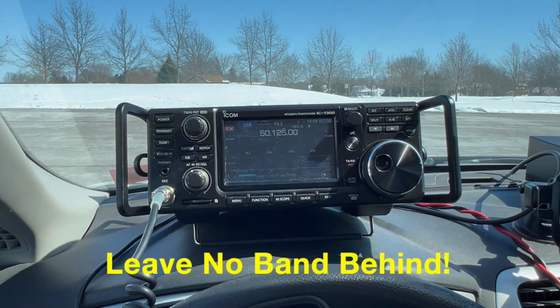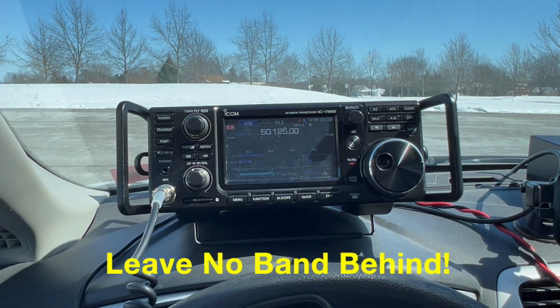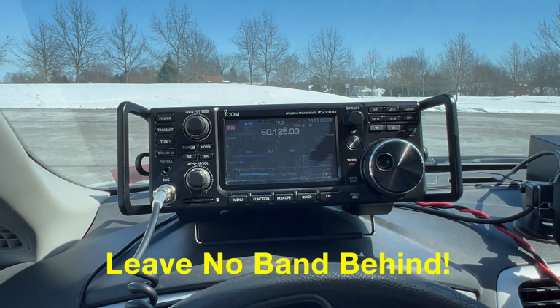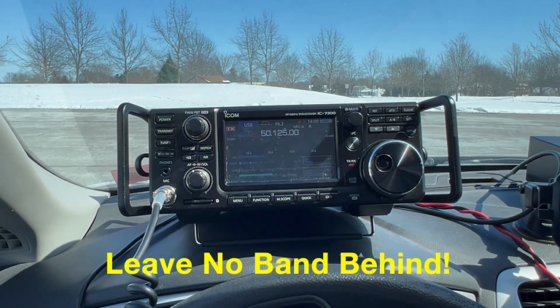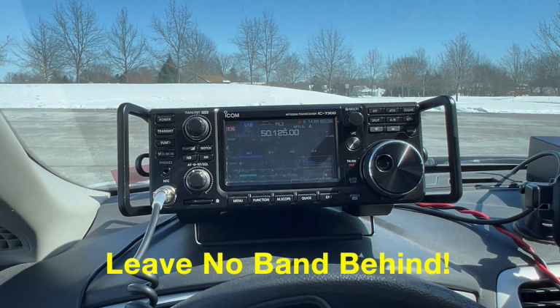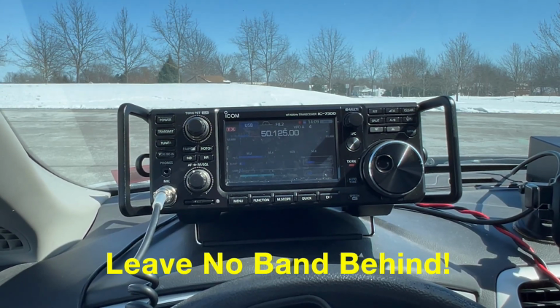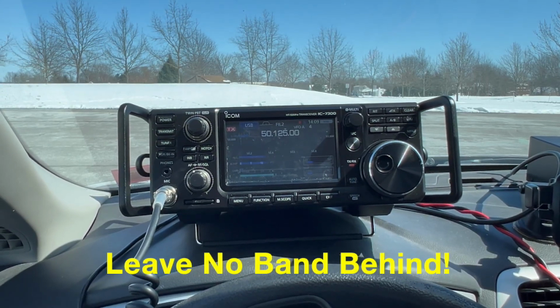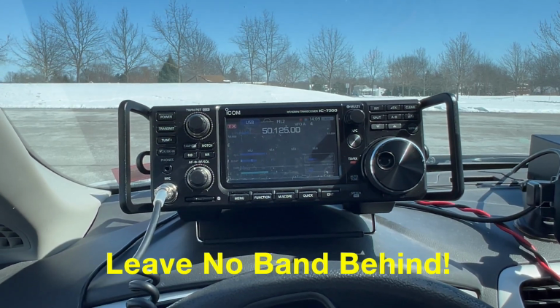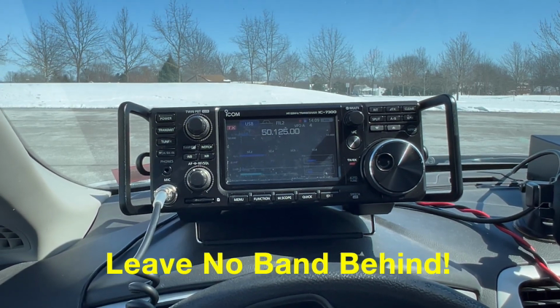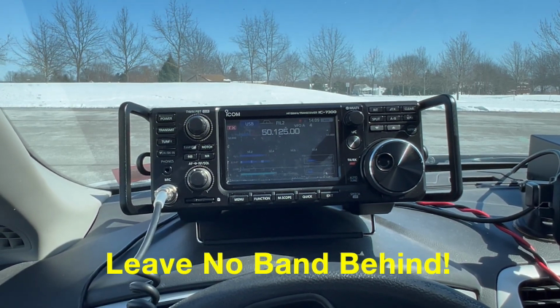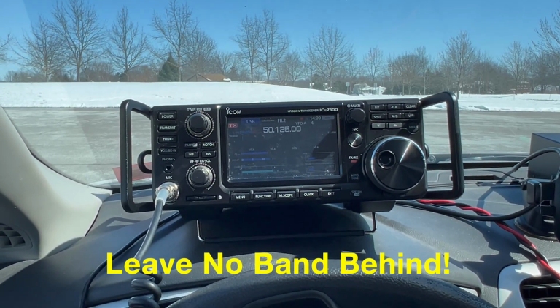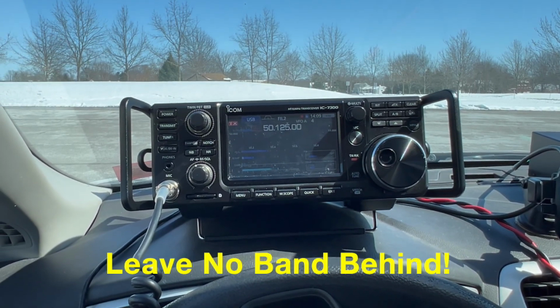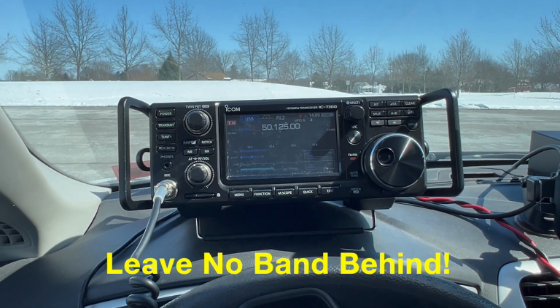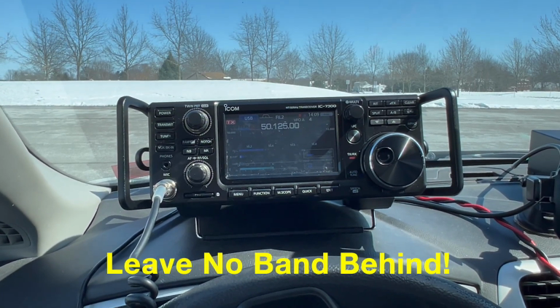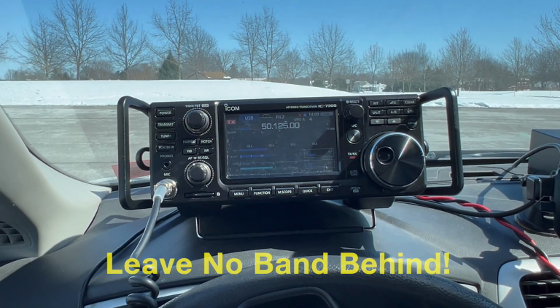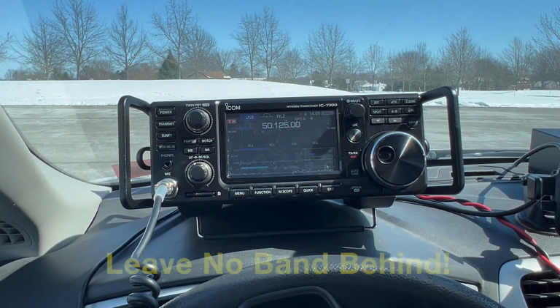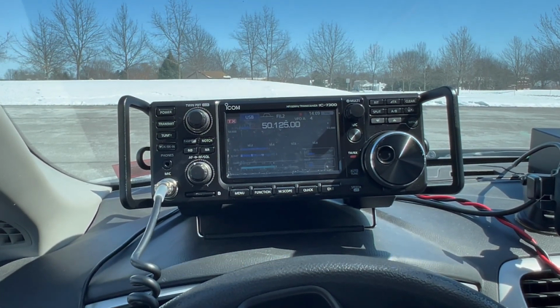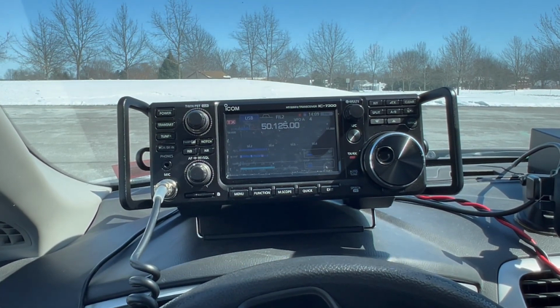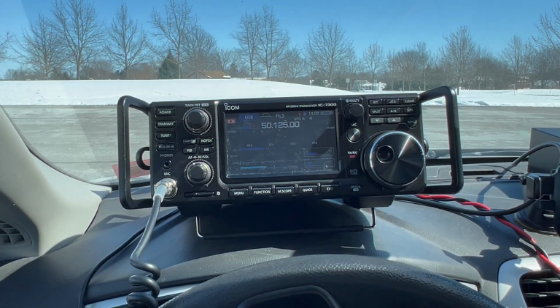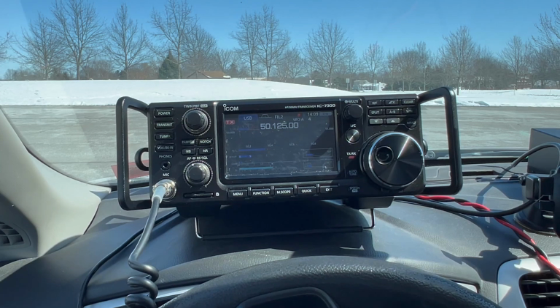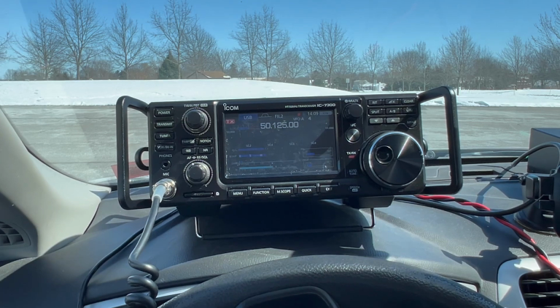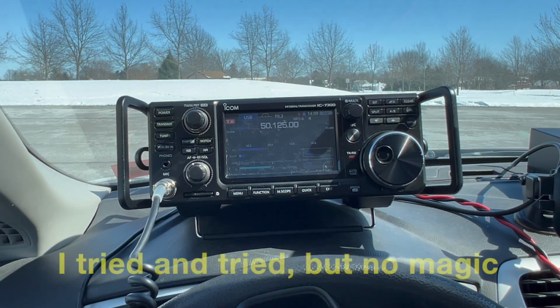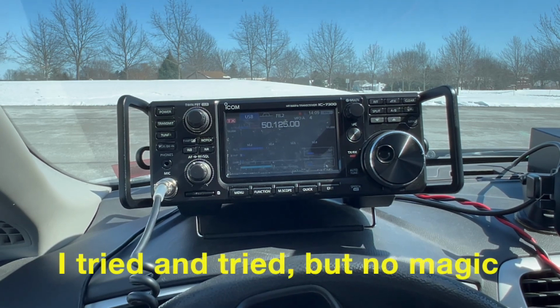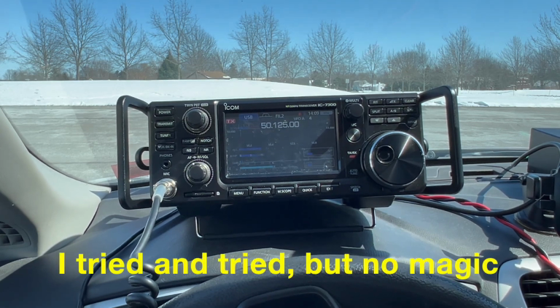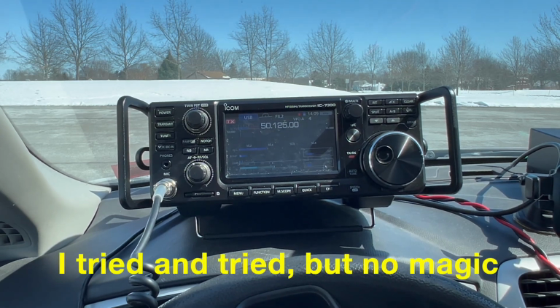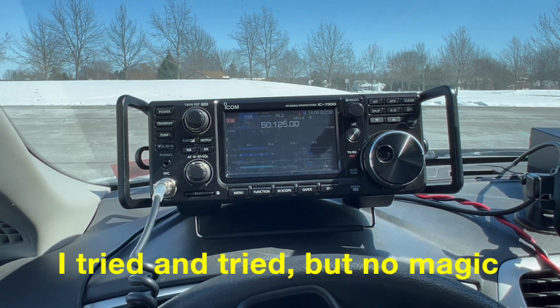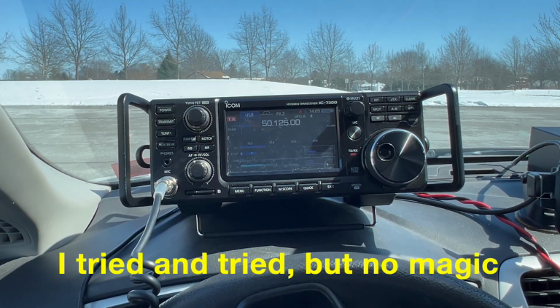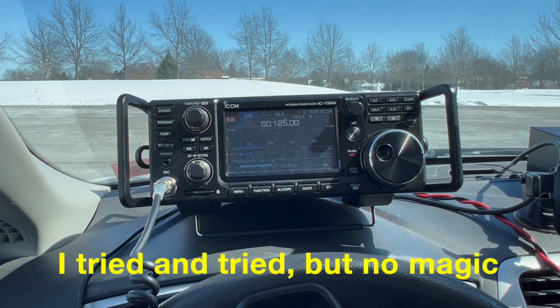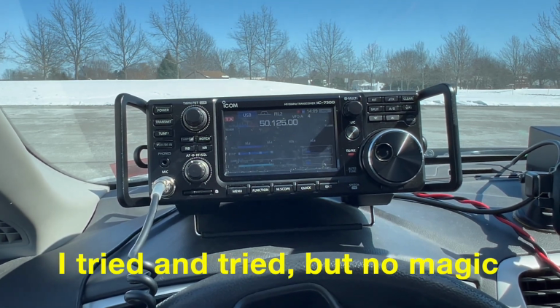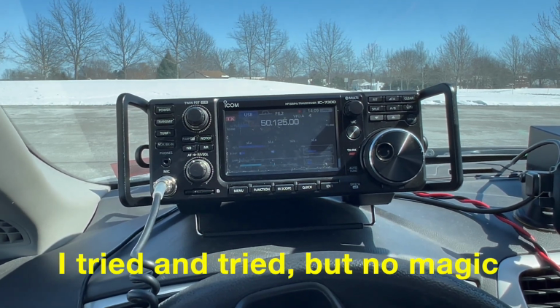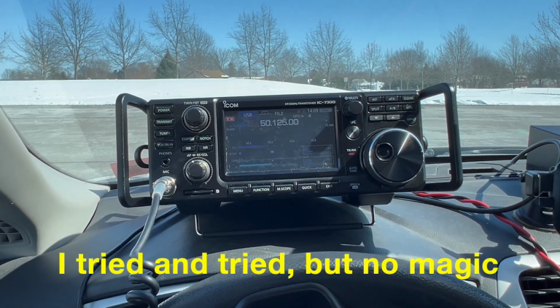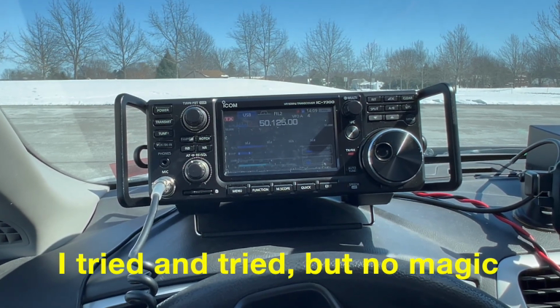CQ Pota, CQ Pota, CQ Pota — this is November 2, Mike Alpha Kilo calling CQ for Parks on the Air. QRZ.